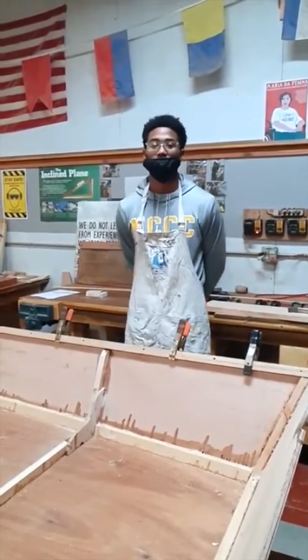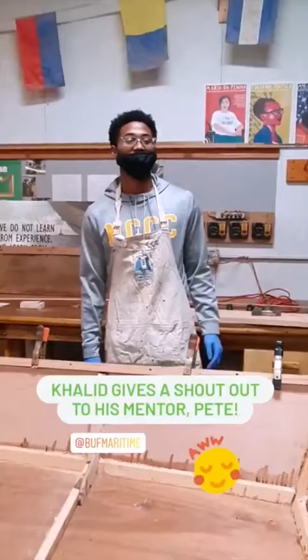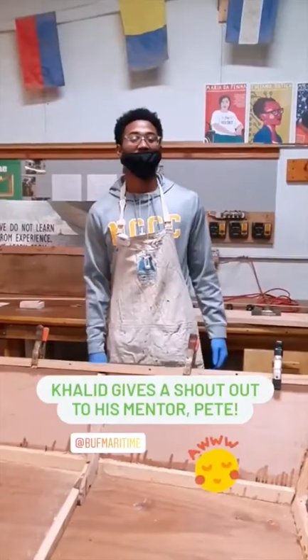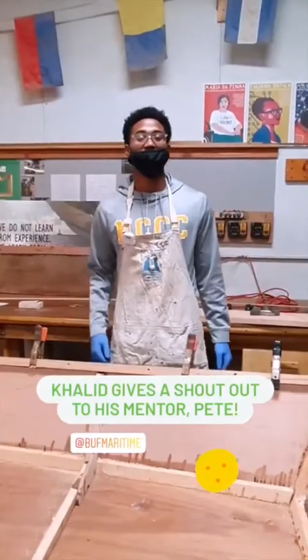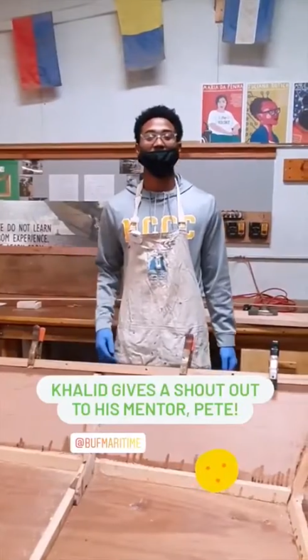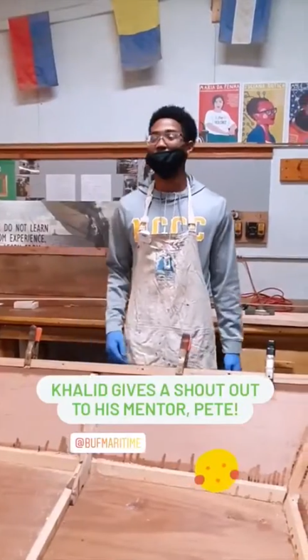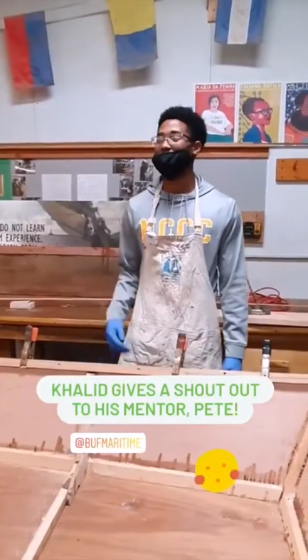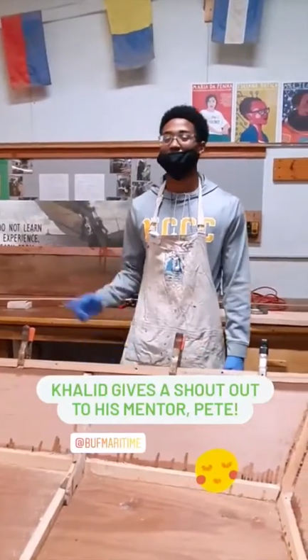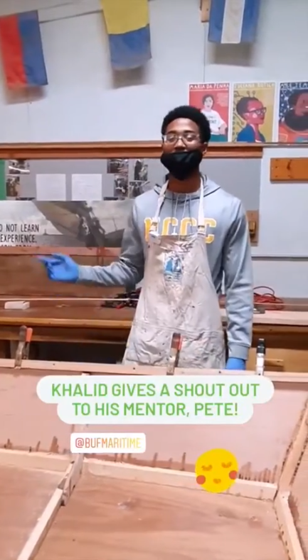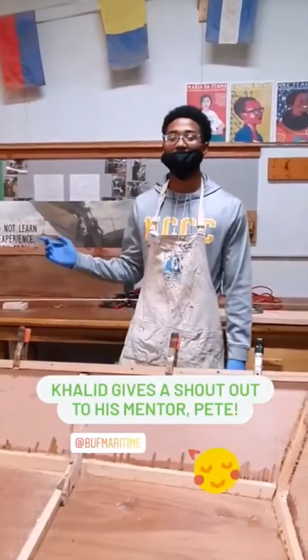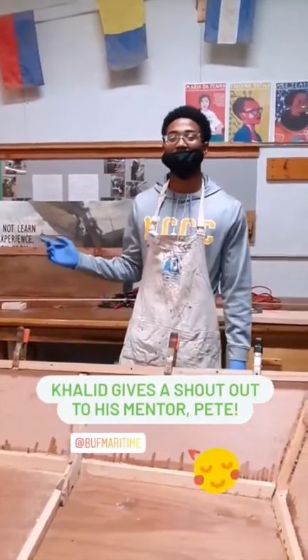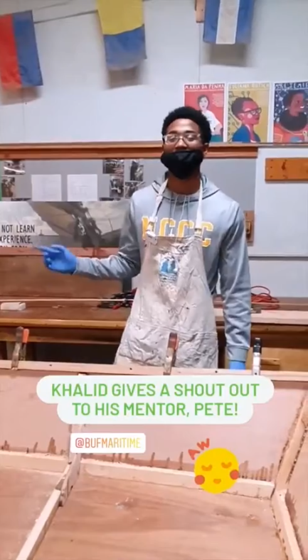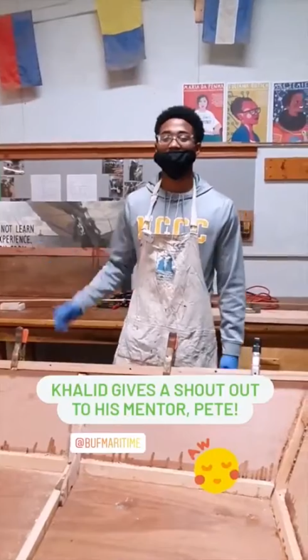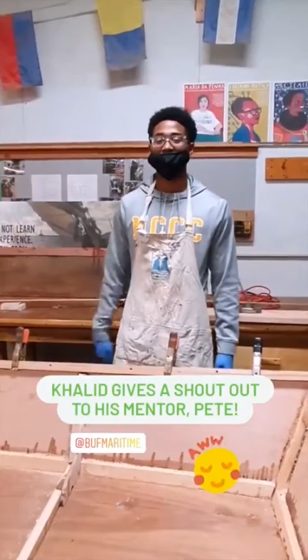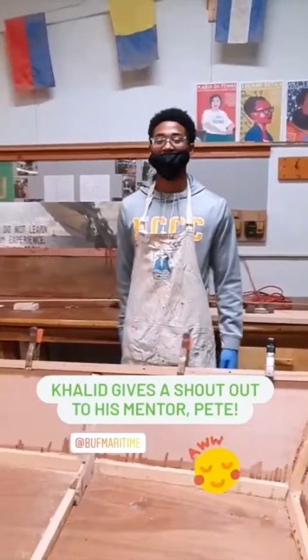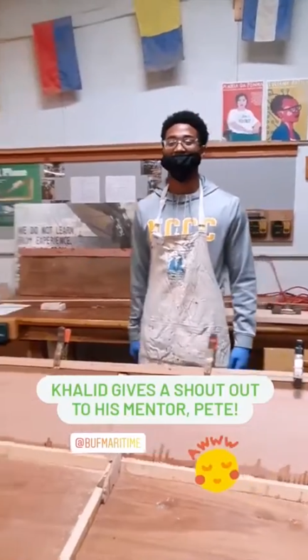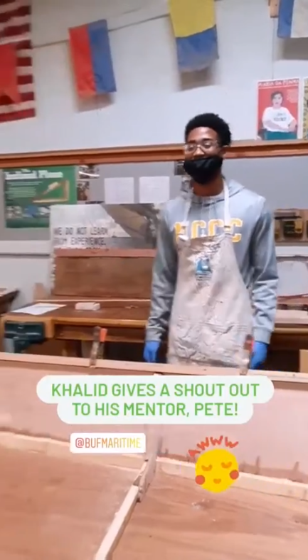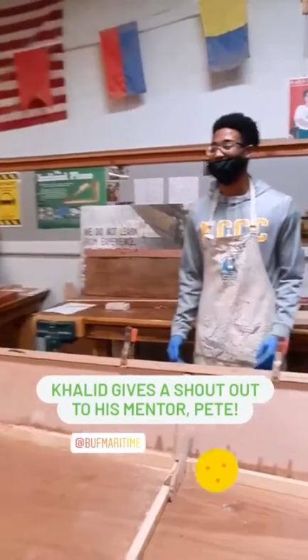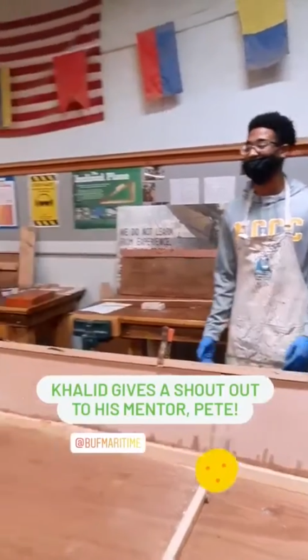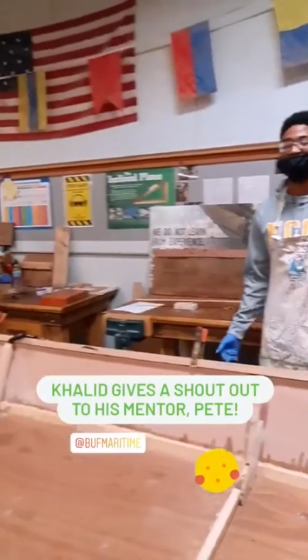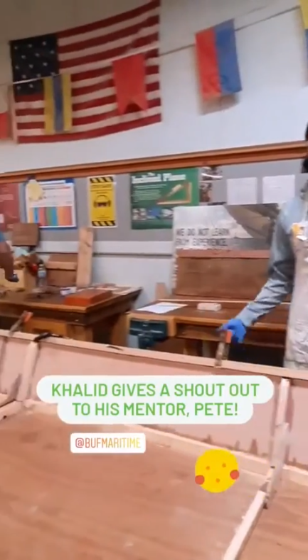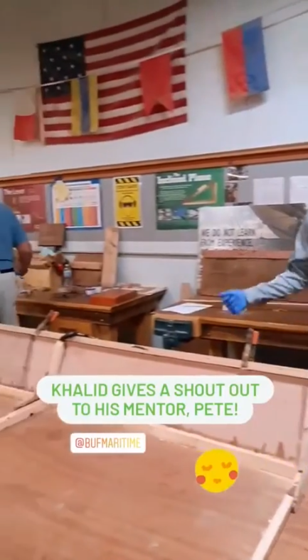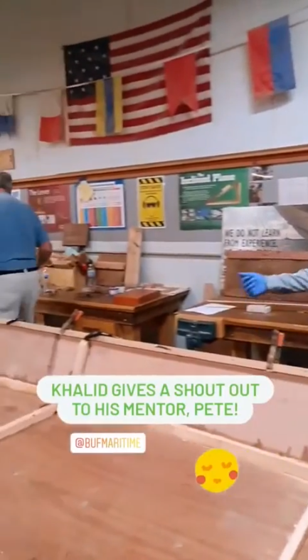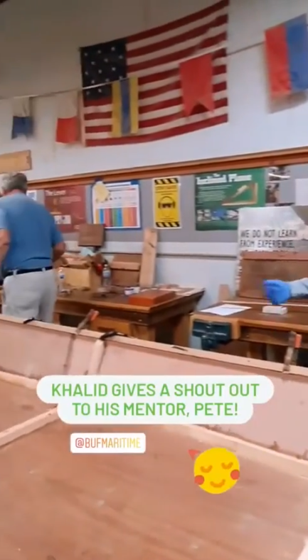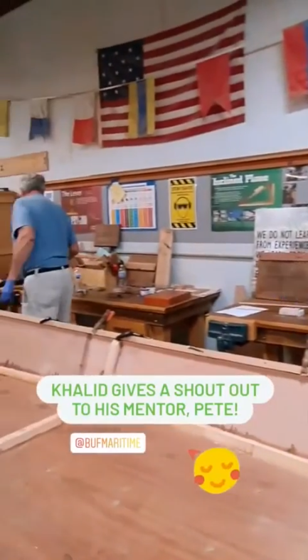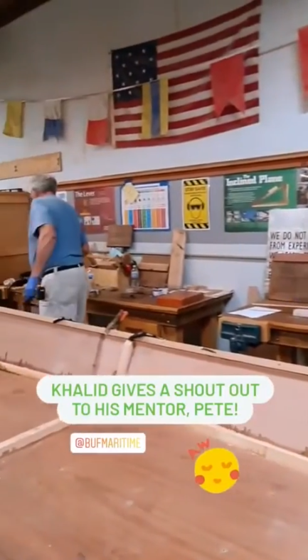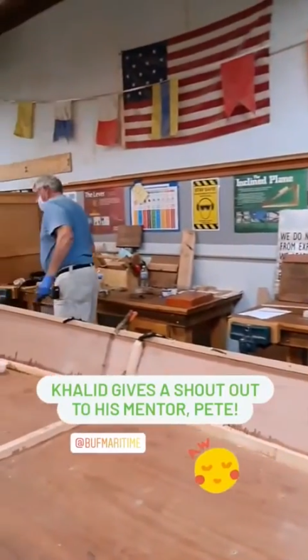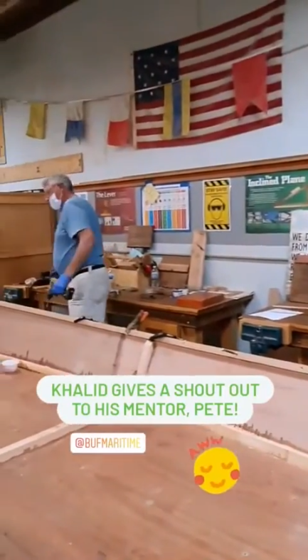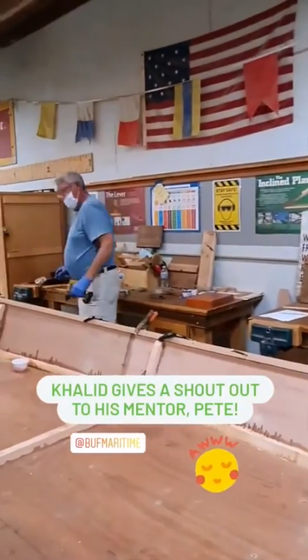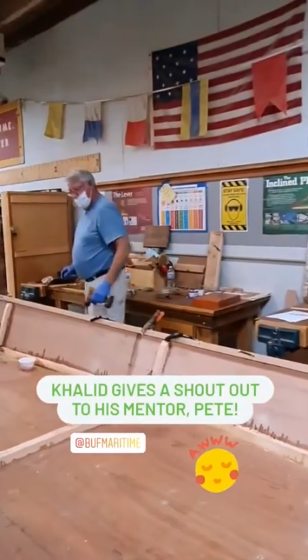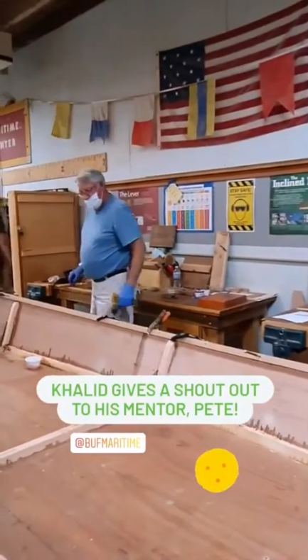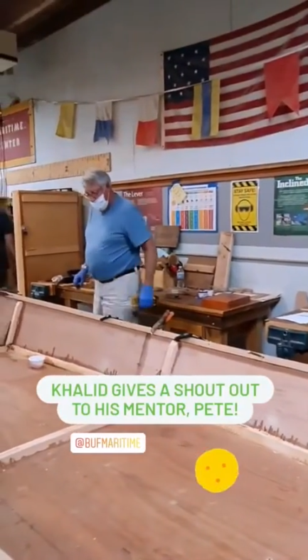Shout out to my mentor, P. That's why I would give a shout out to him, working hard on the boat.